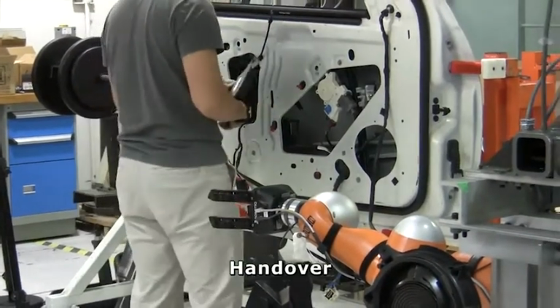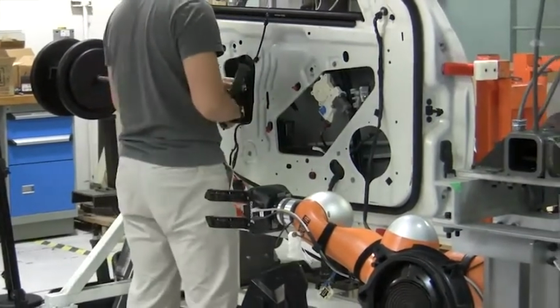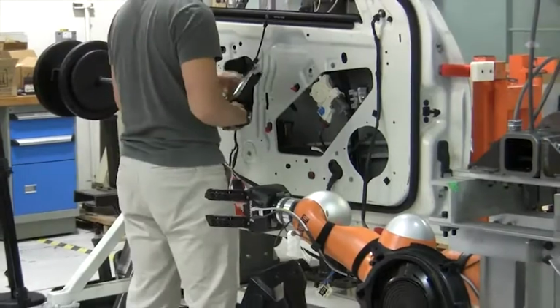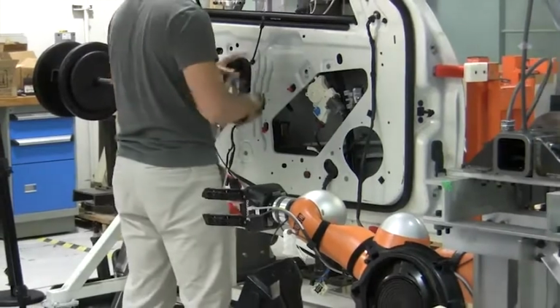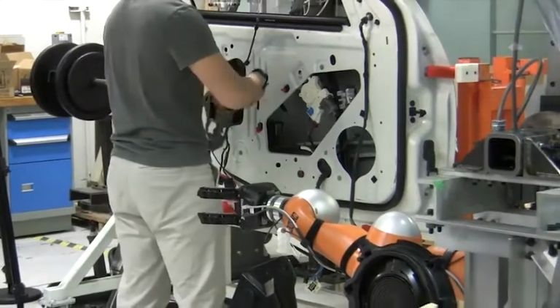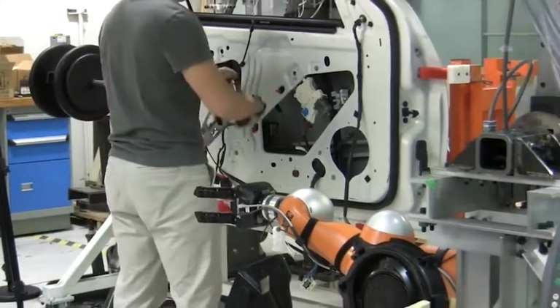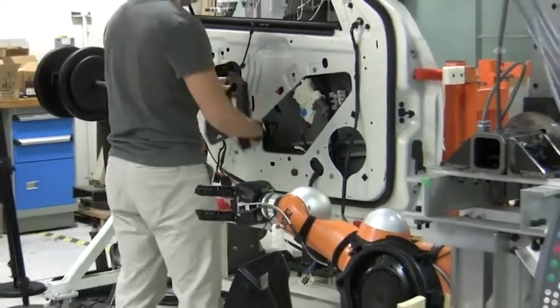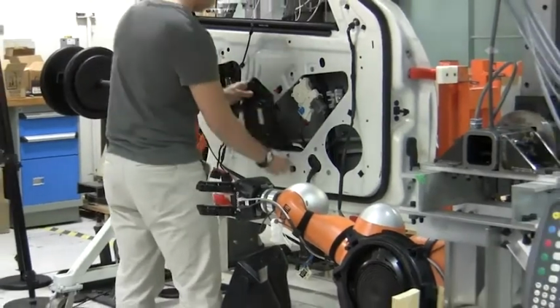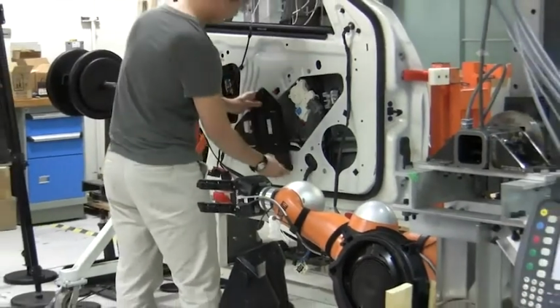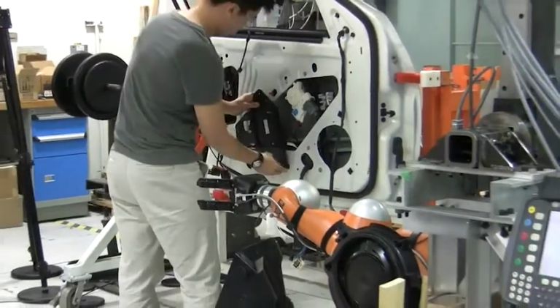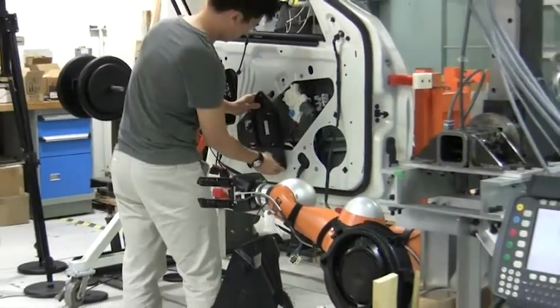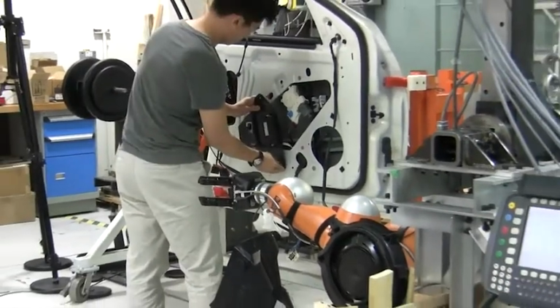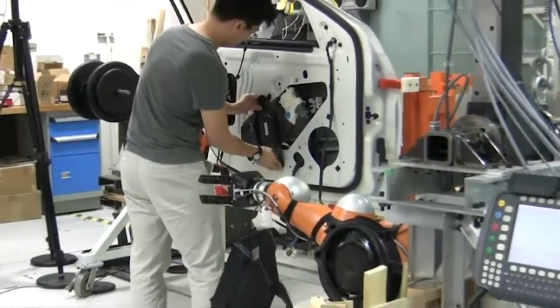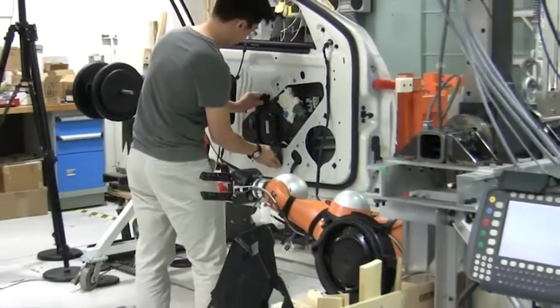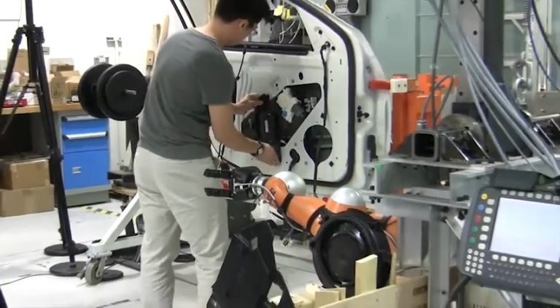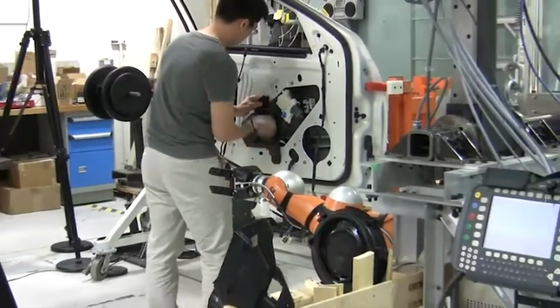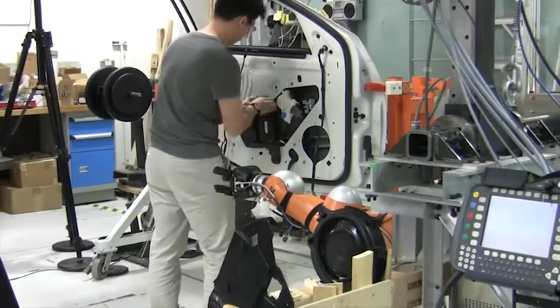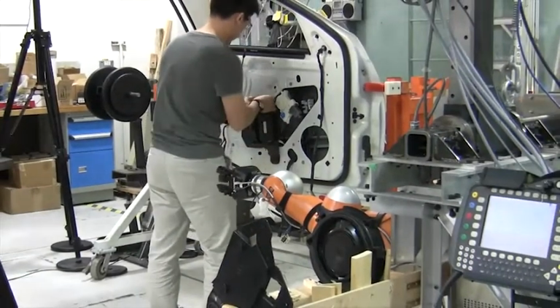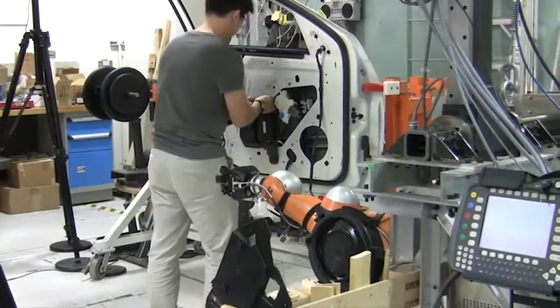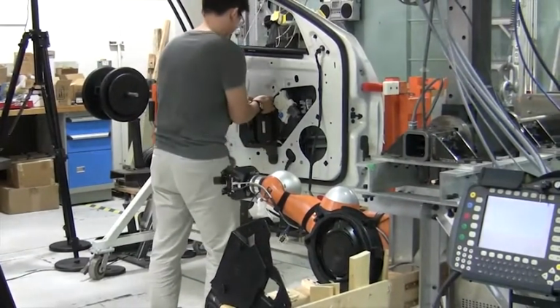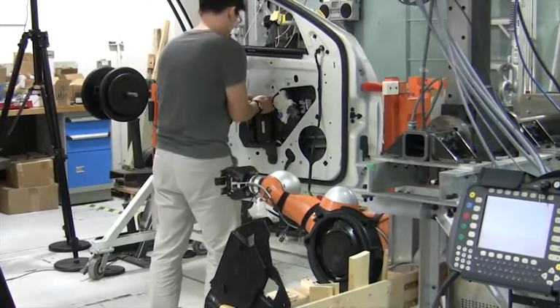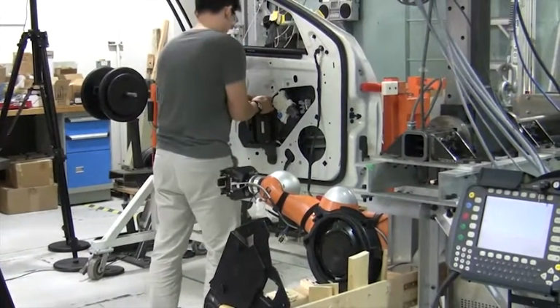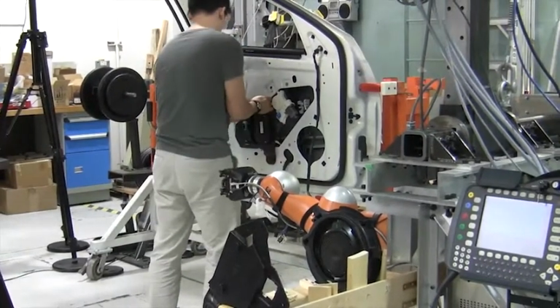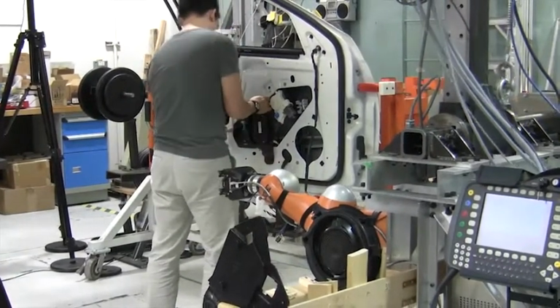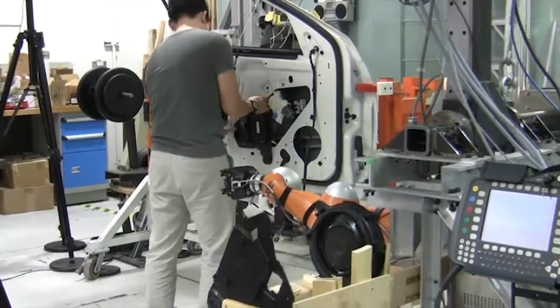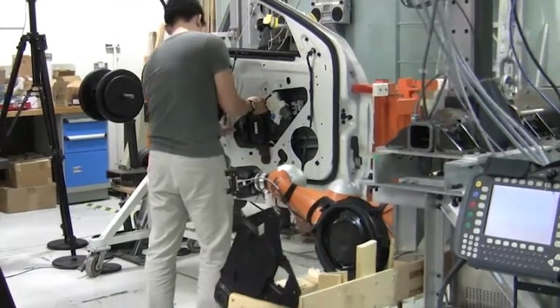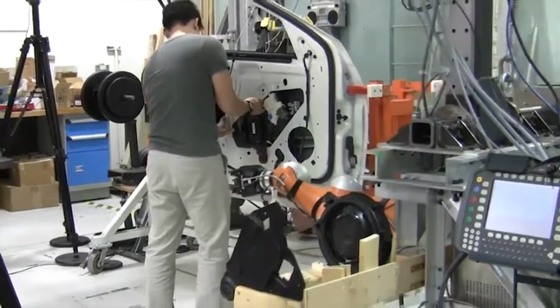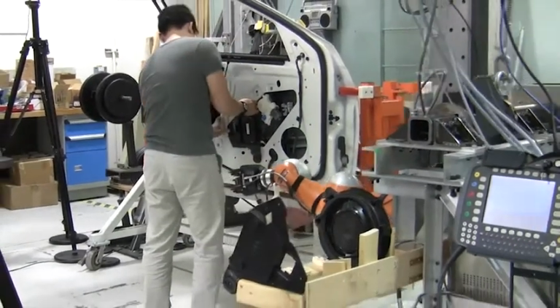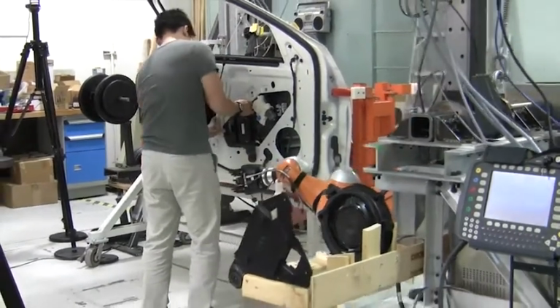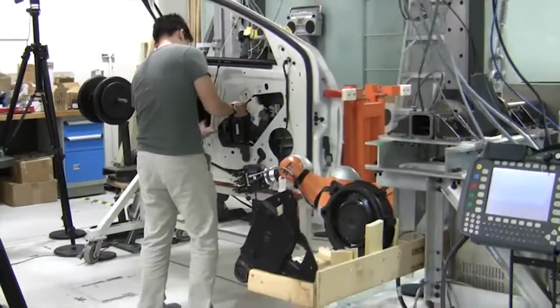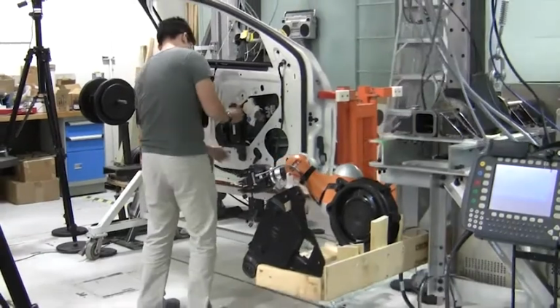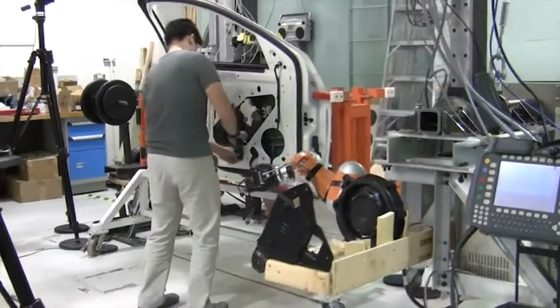As soon as the handover is complete, the robot retrieves the next part while the operator mounts the first part on the door.